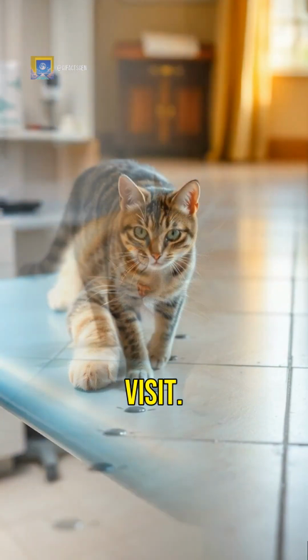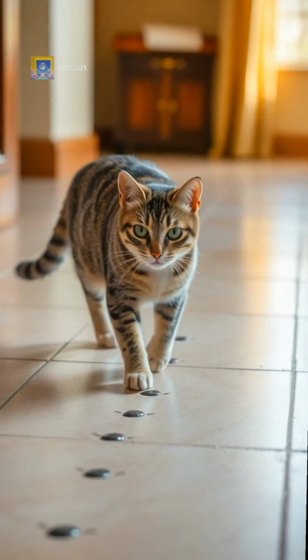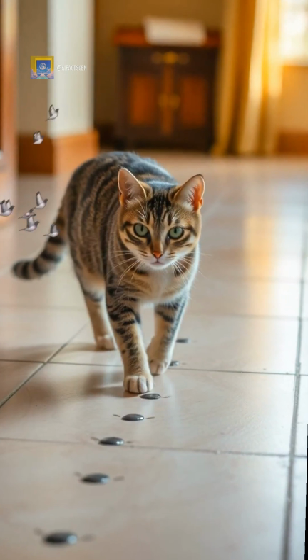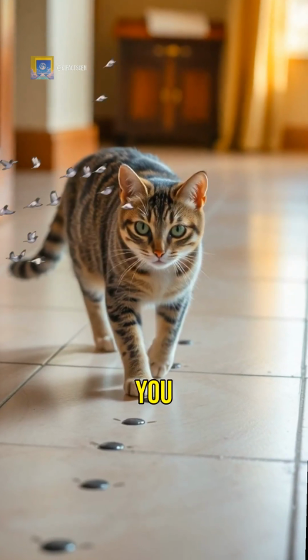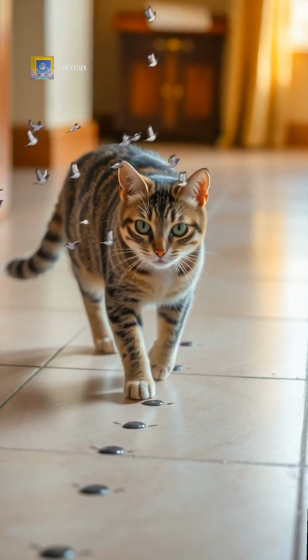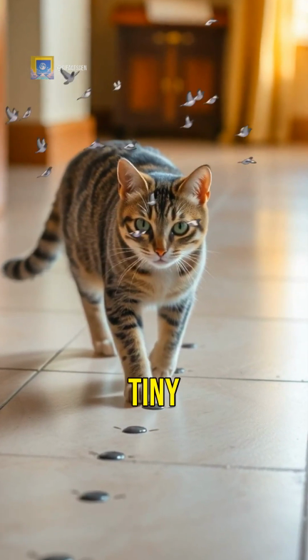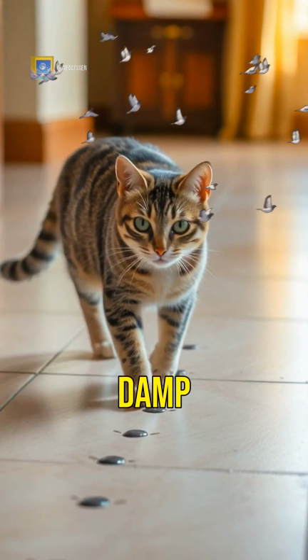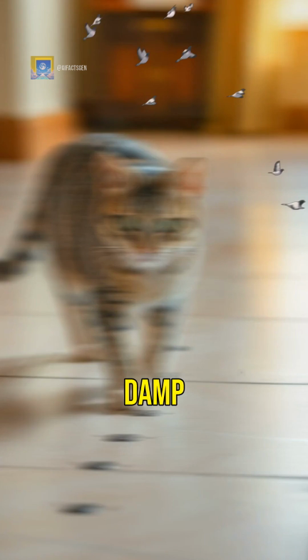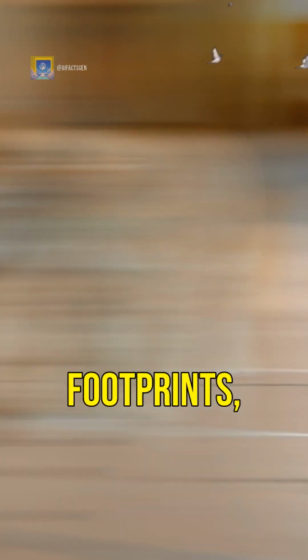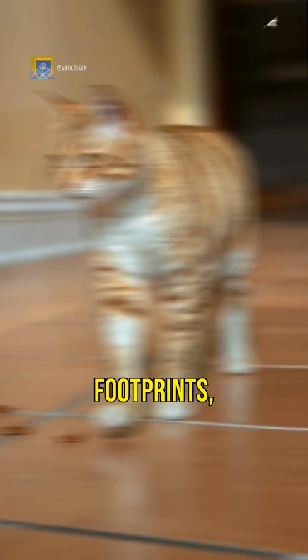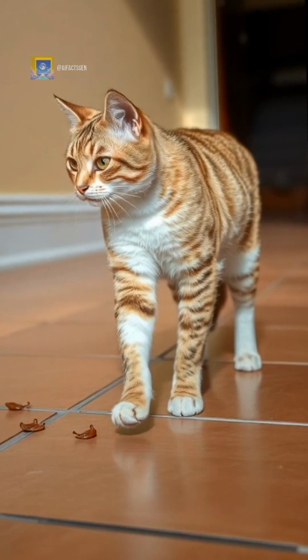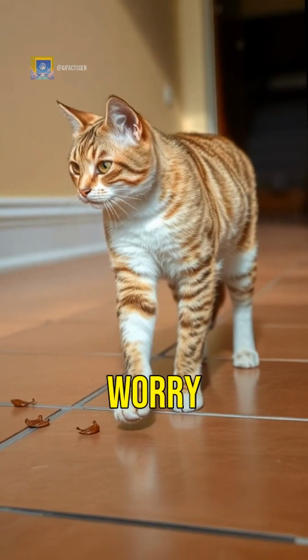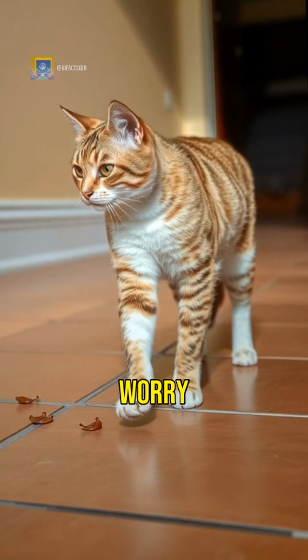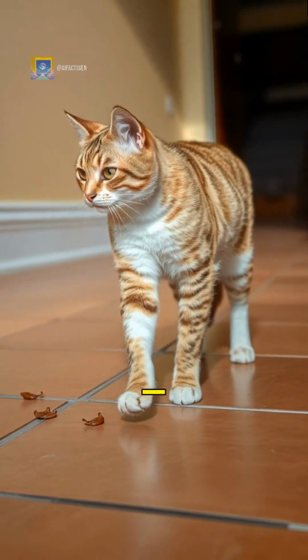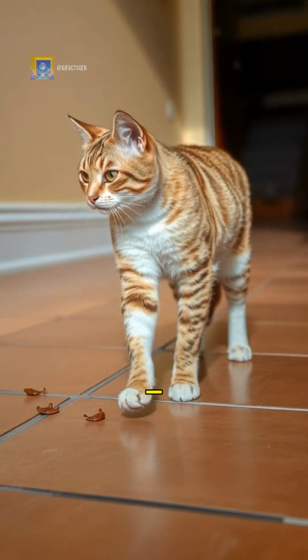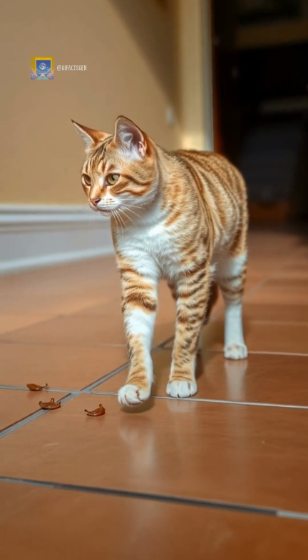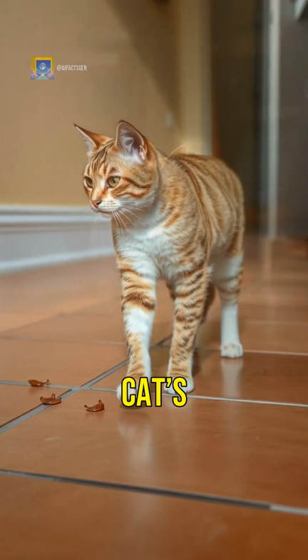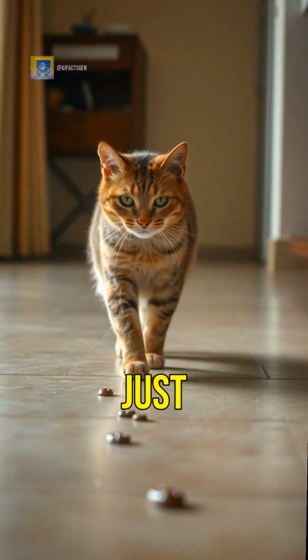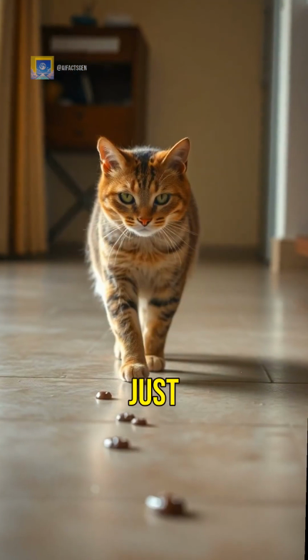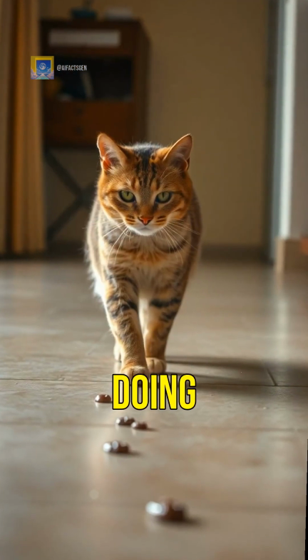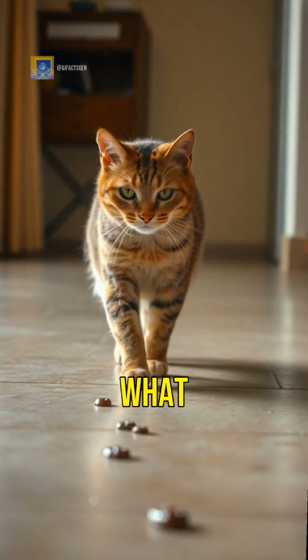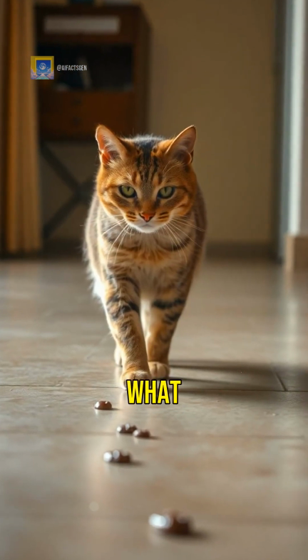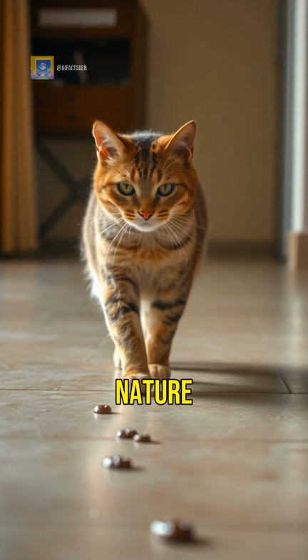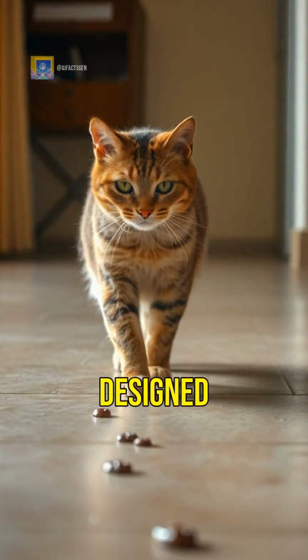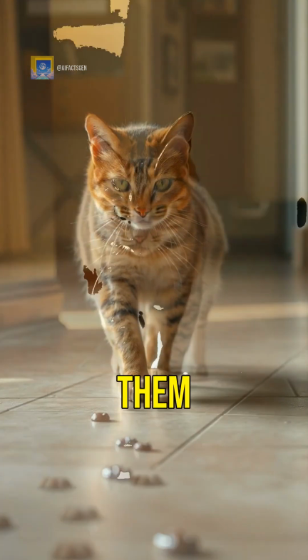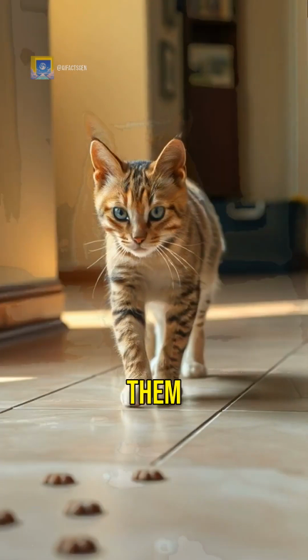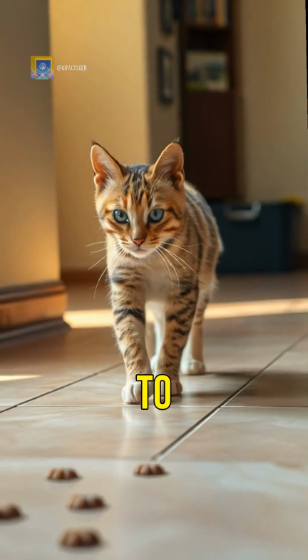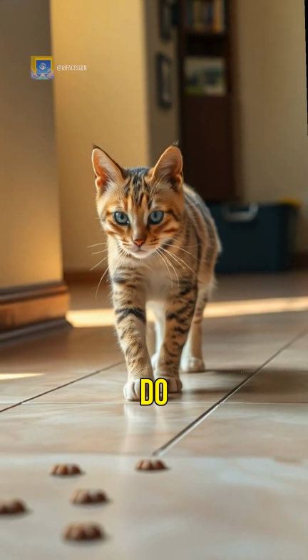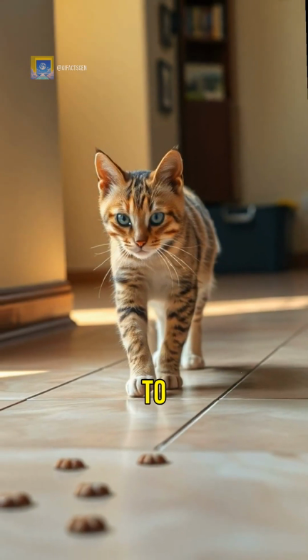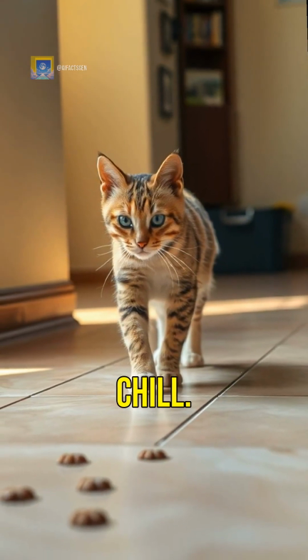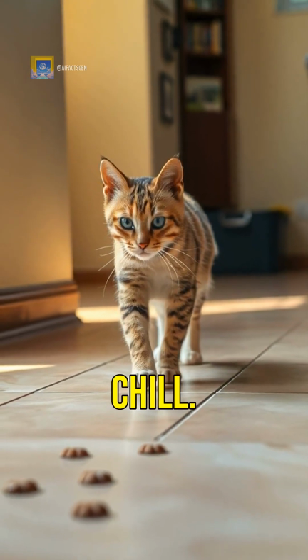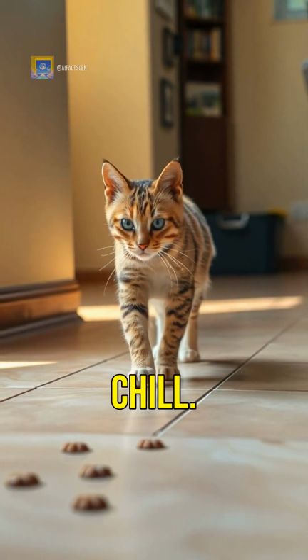So if you see tiny damp footprints, don't worry — your cat's just doing what nature designed them to do to stay chill.